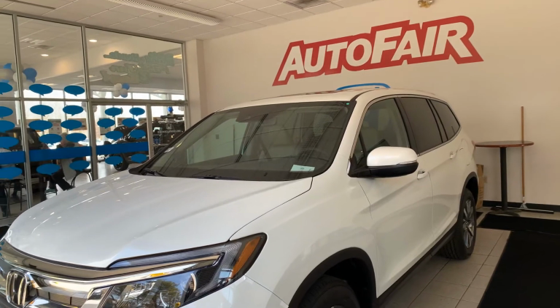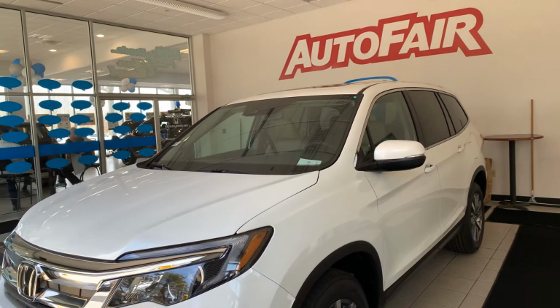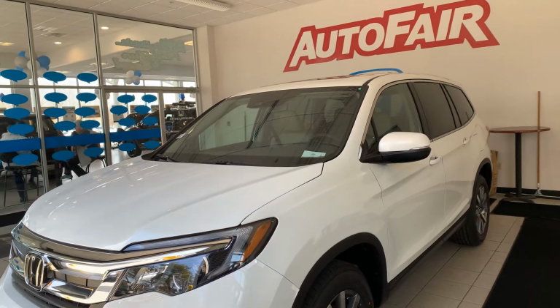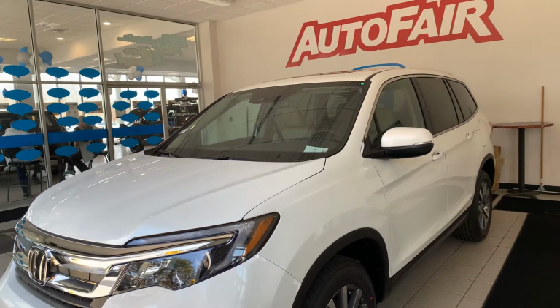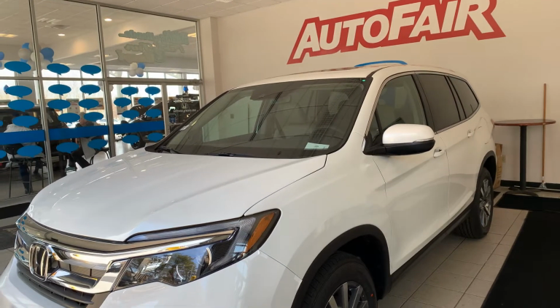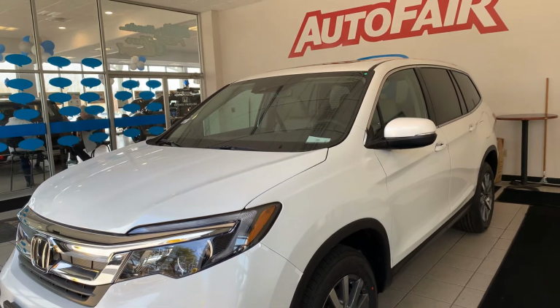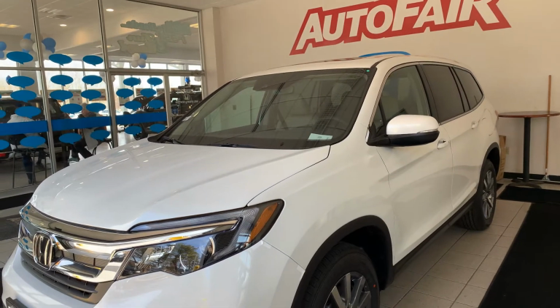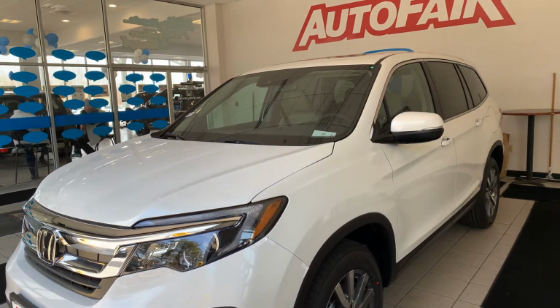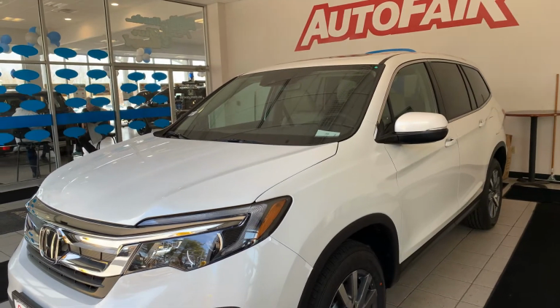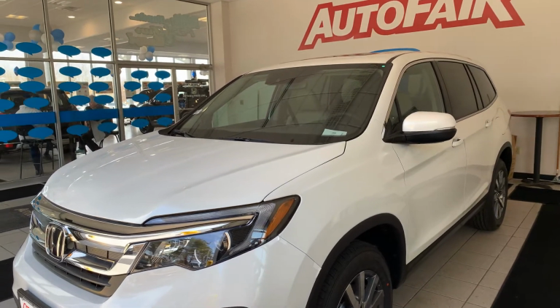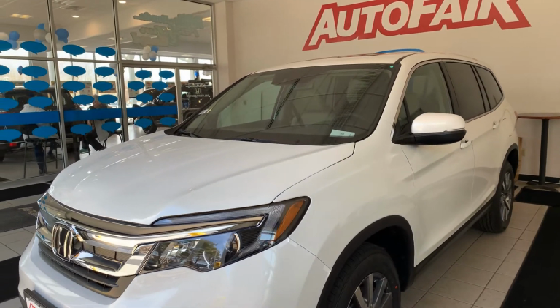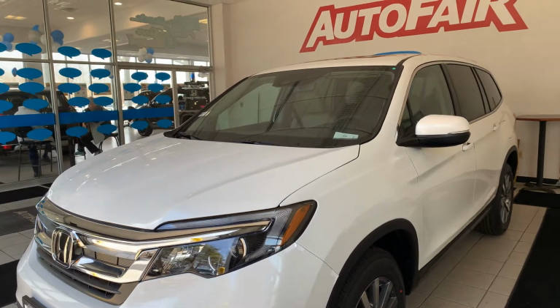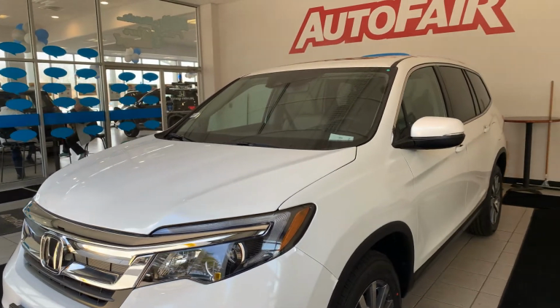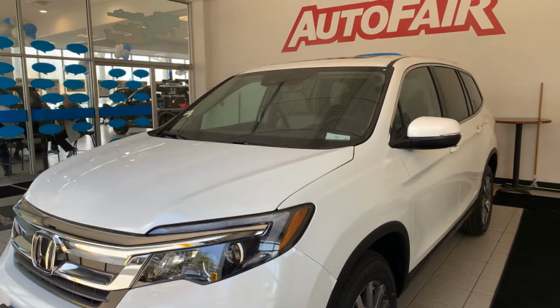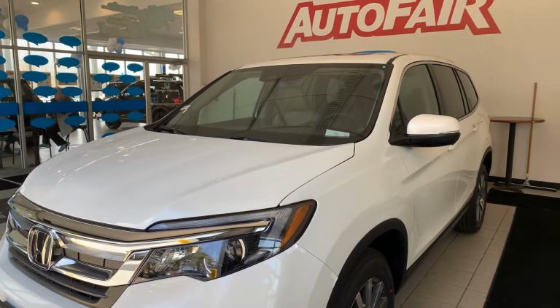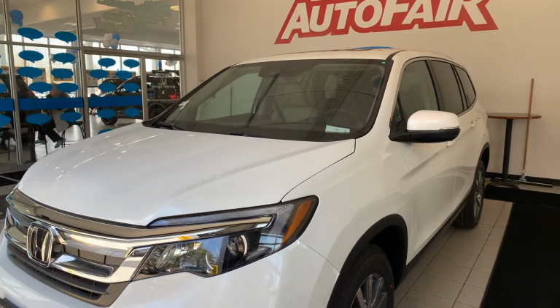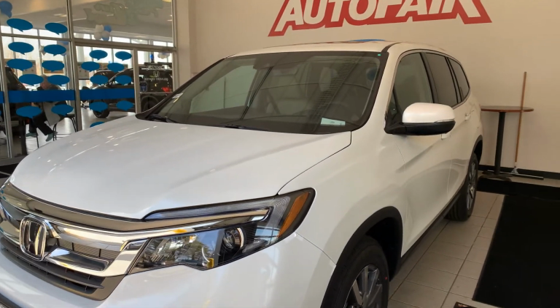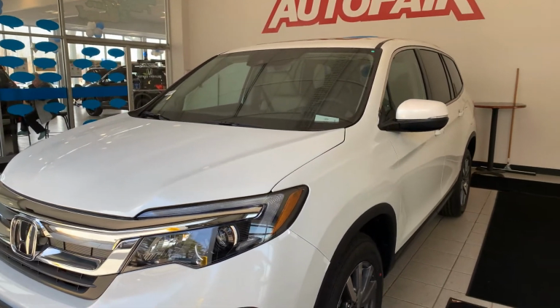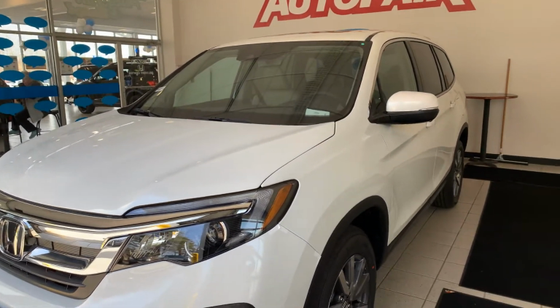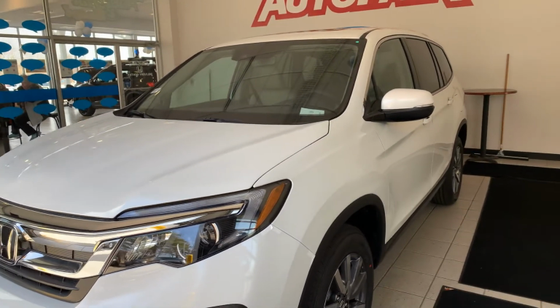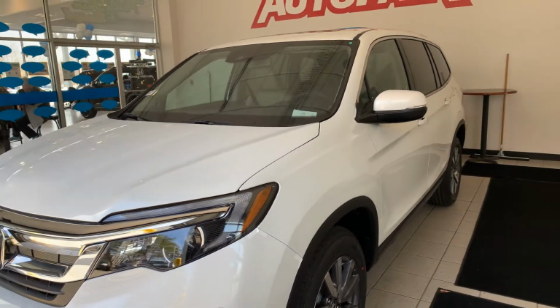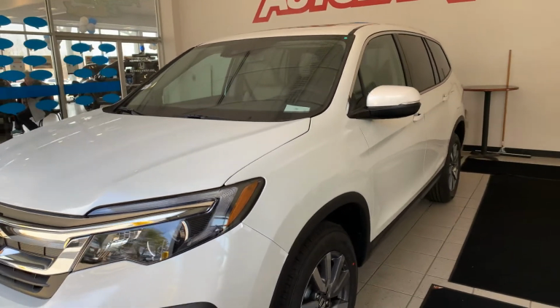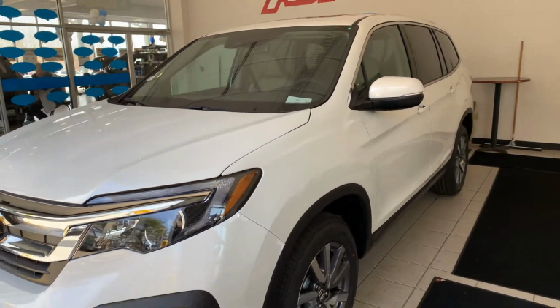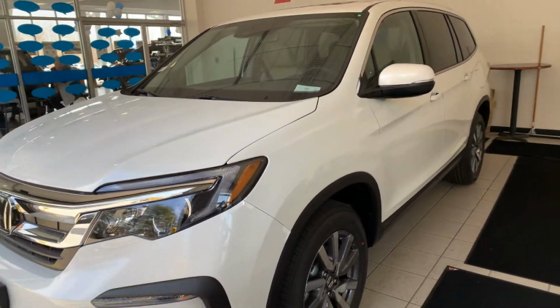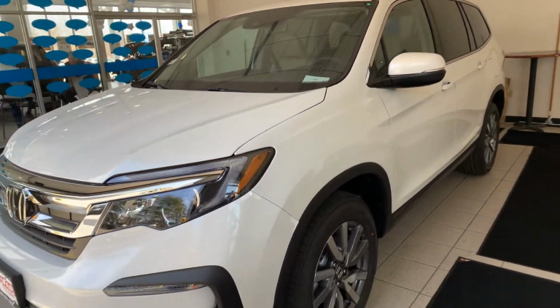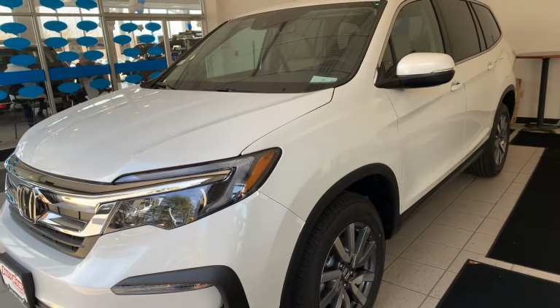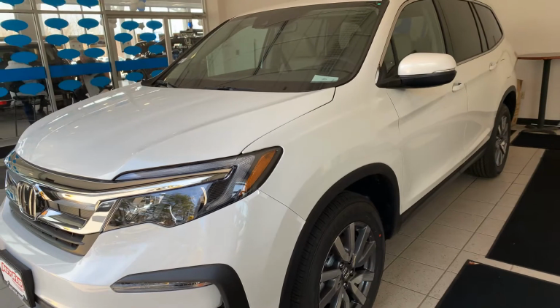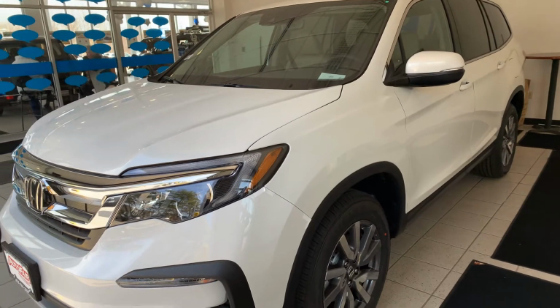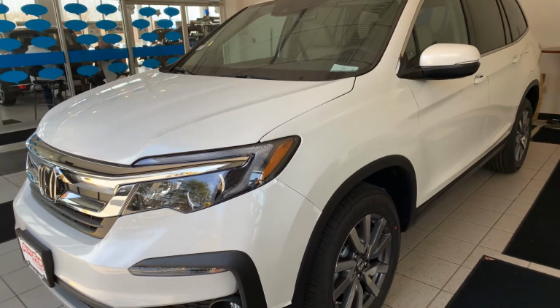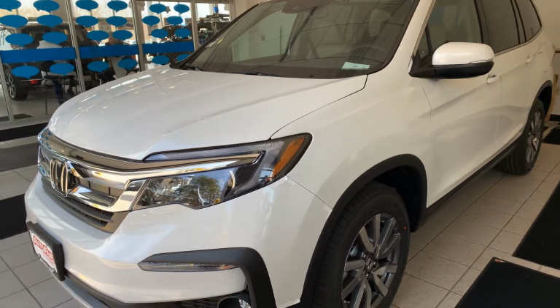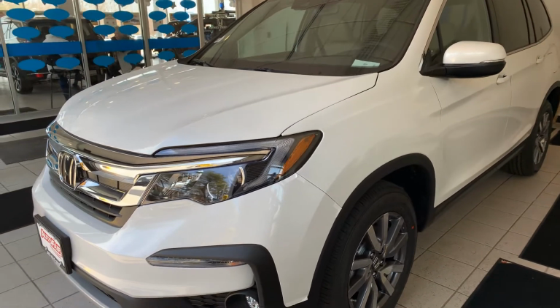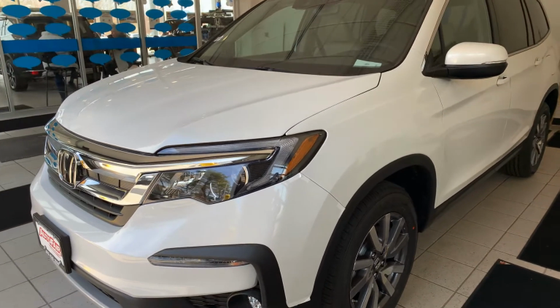Hey John, this is Arjun from AutoFair Honda. I just want a quick walk around the Pilot that you're interested in. Let's get started.